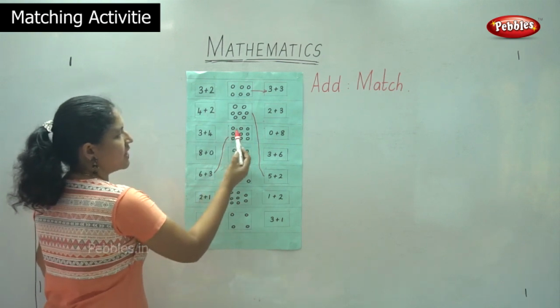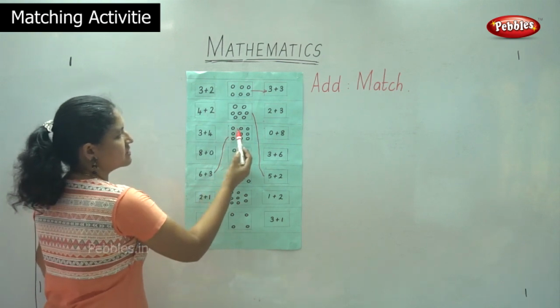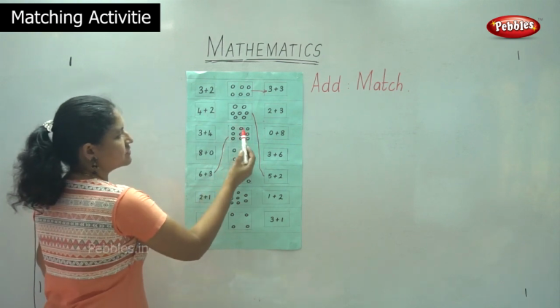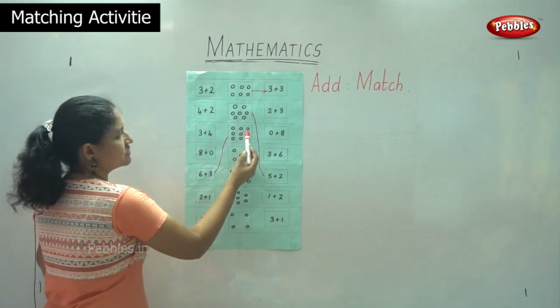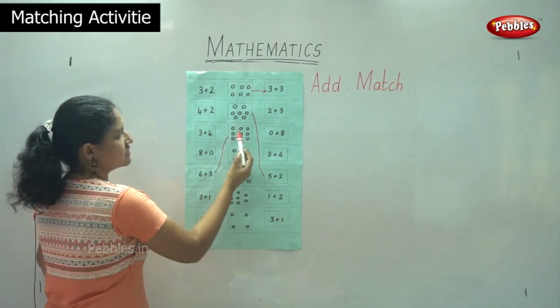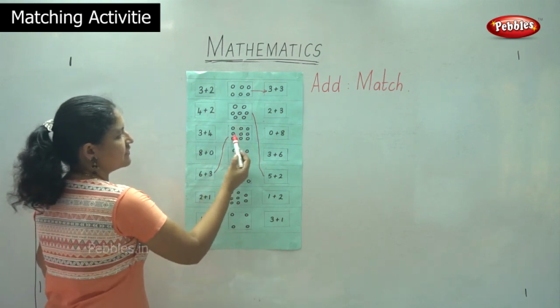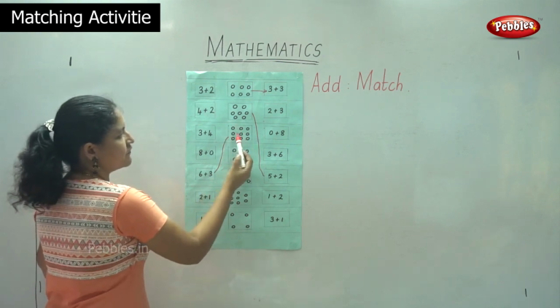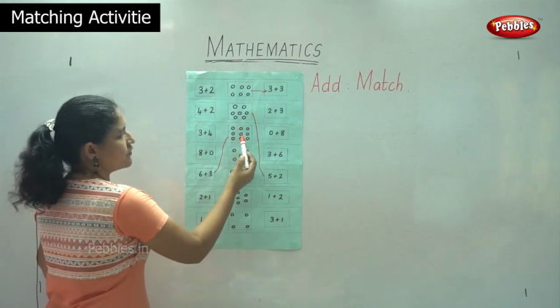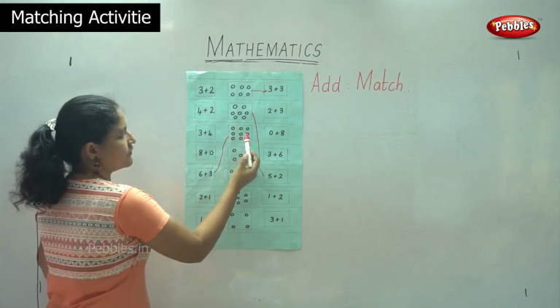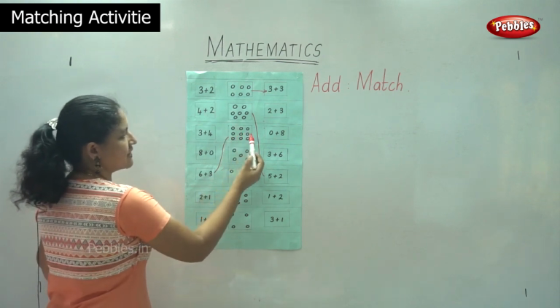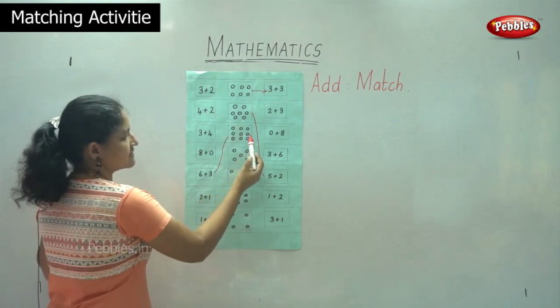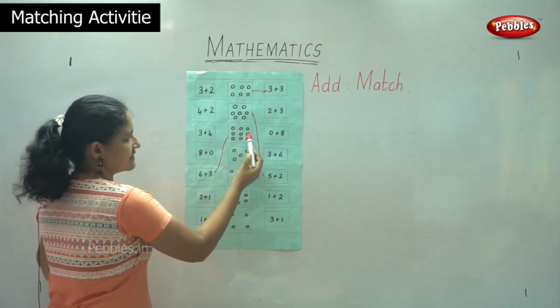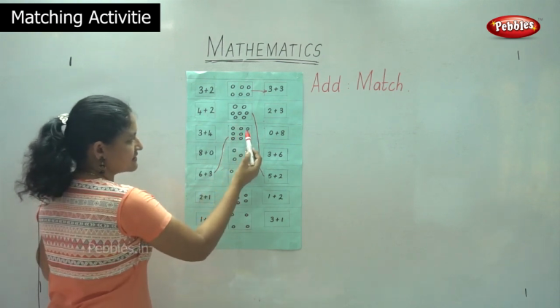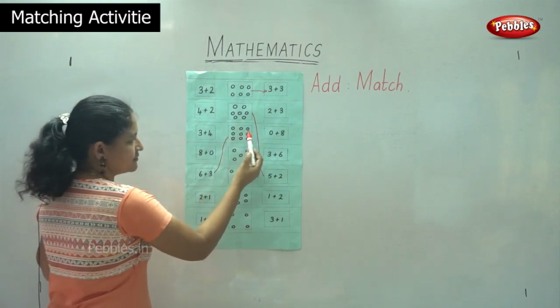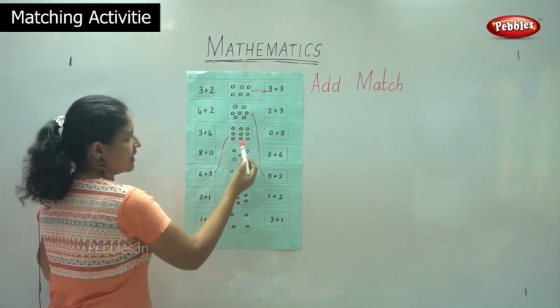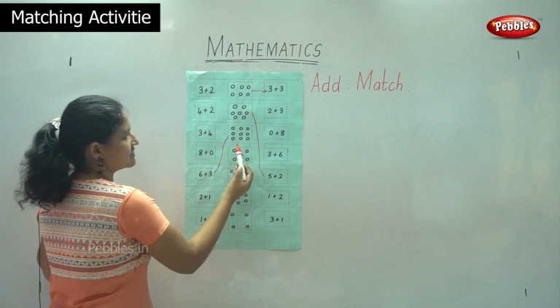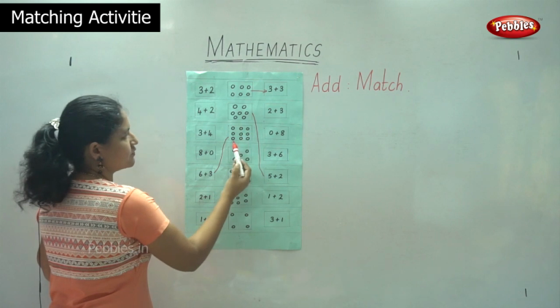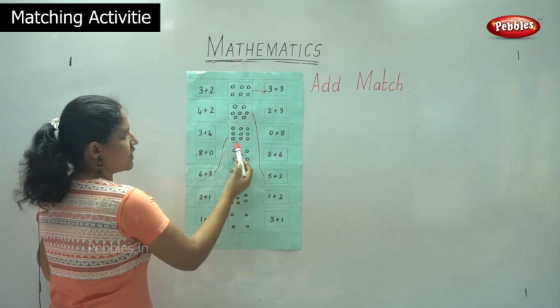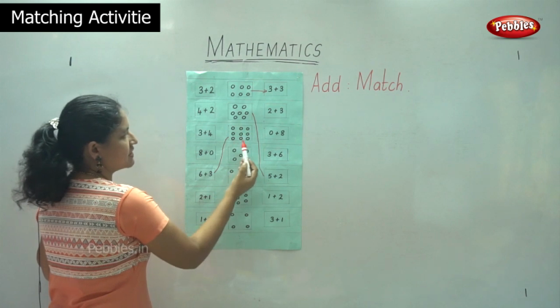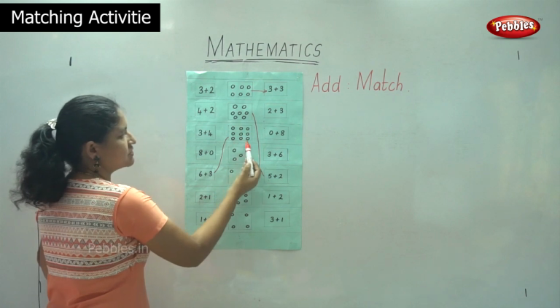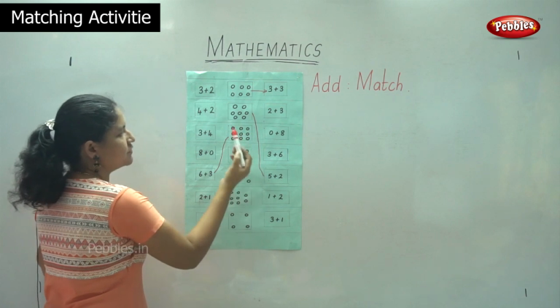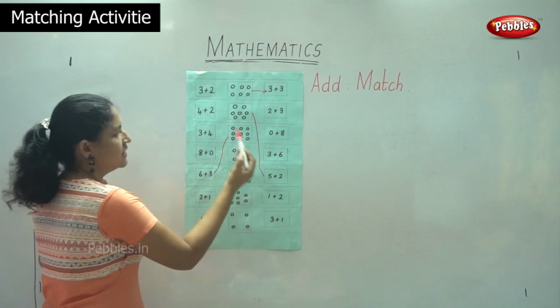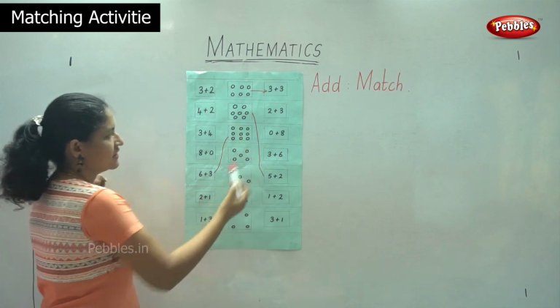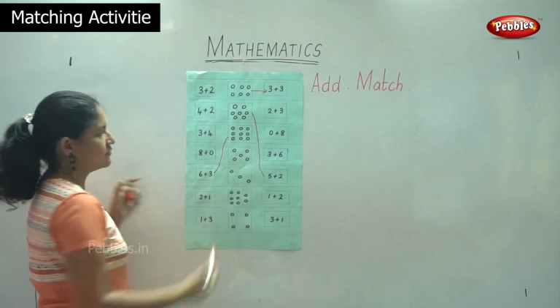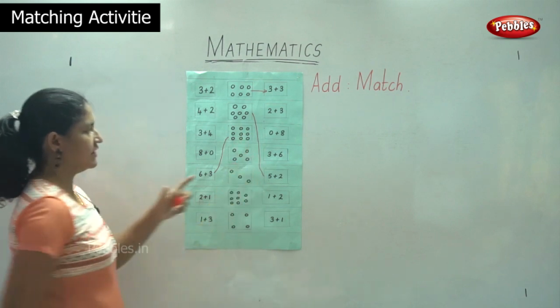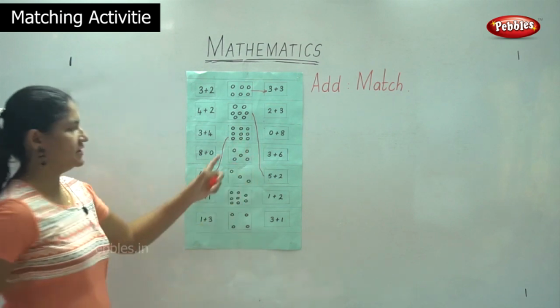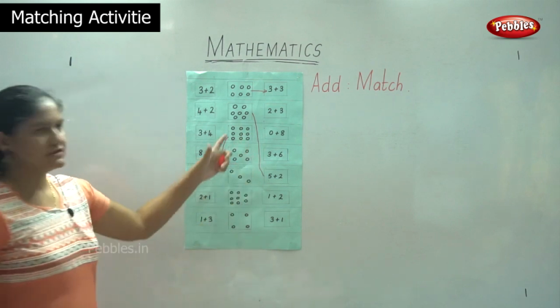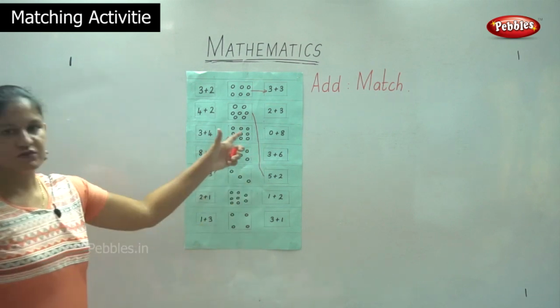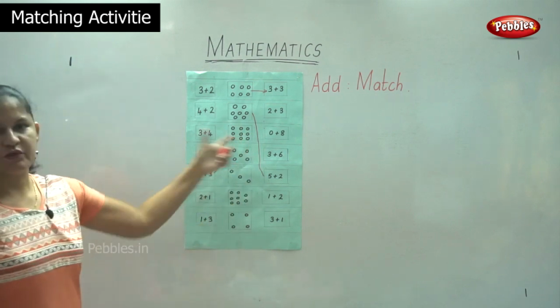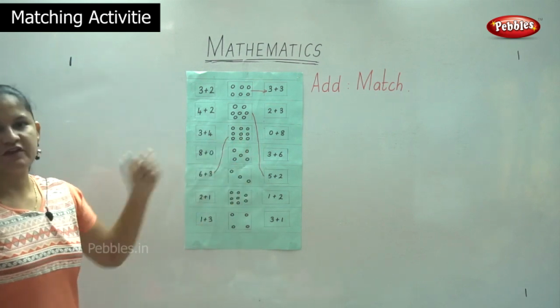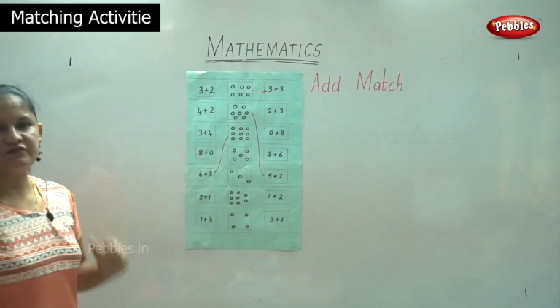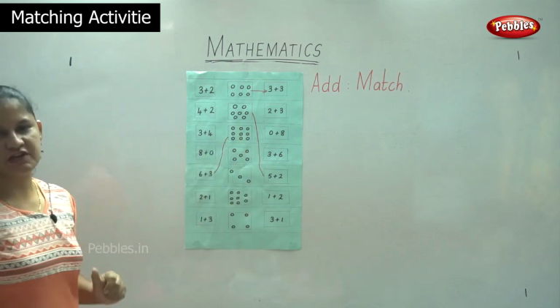One, two, three, four, five, six plus one, two, three — so we have three. Six plus three equals nine.